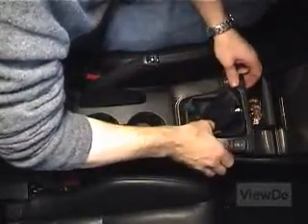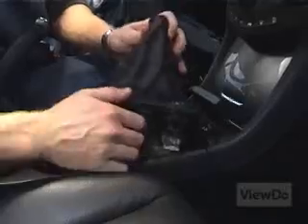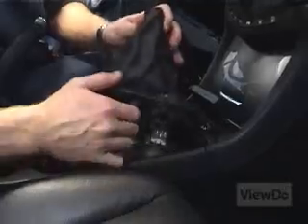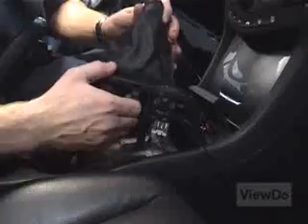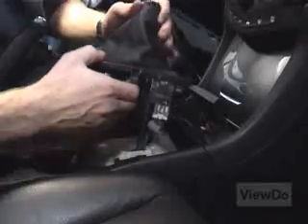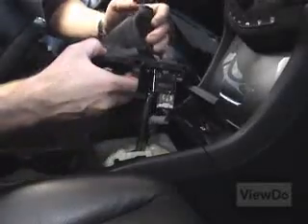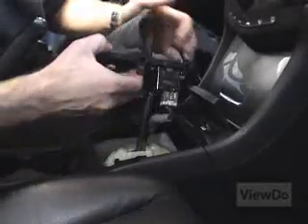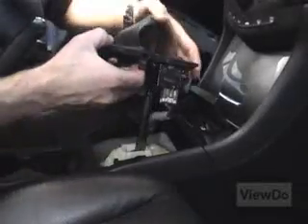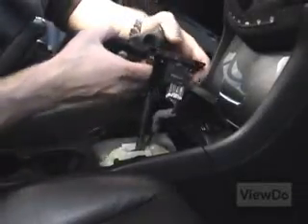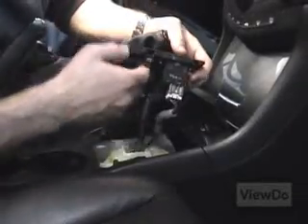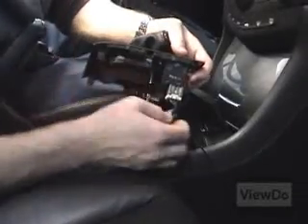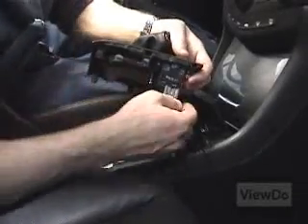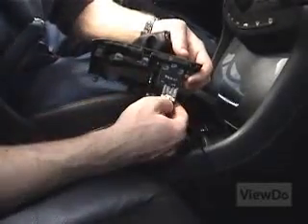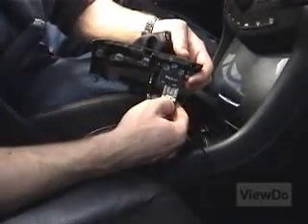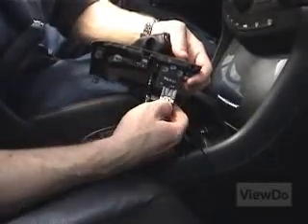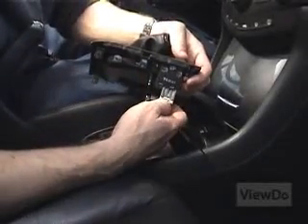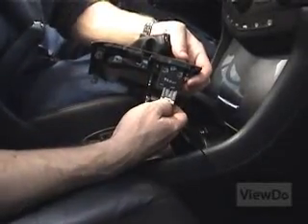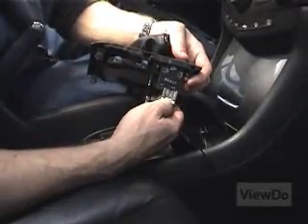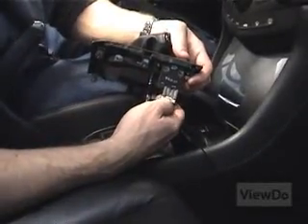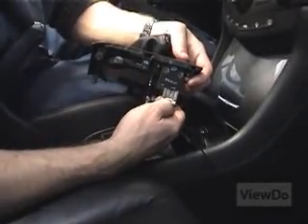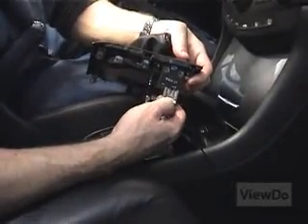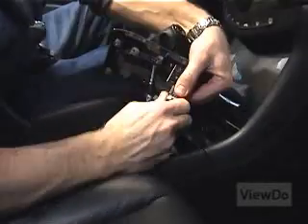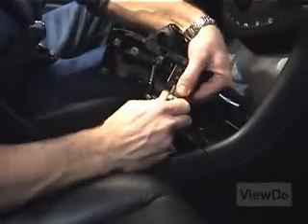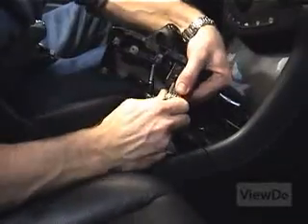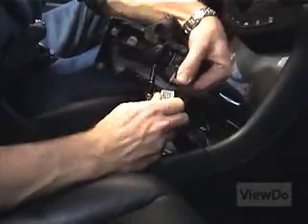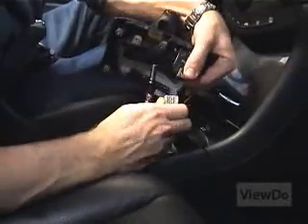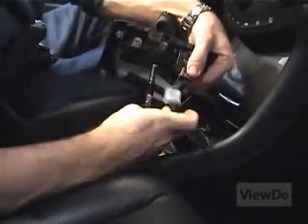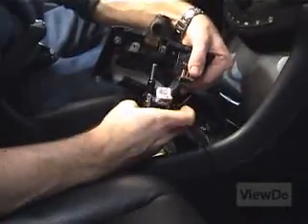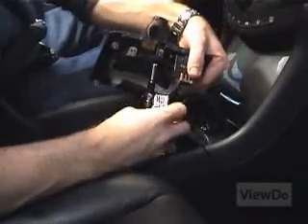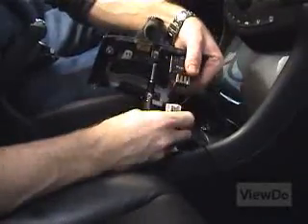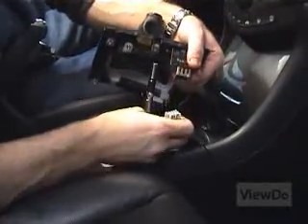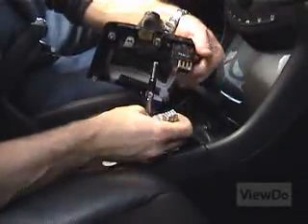If your car has seat heaters installed, remove the wiring harnesses attached to the switches on the shifter cover.